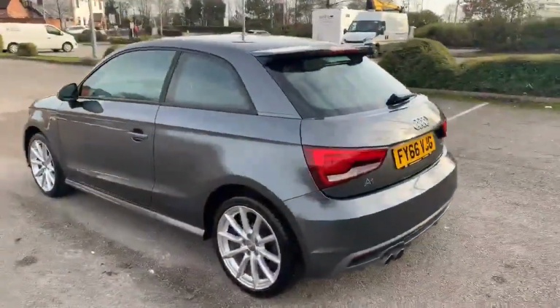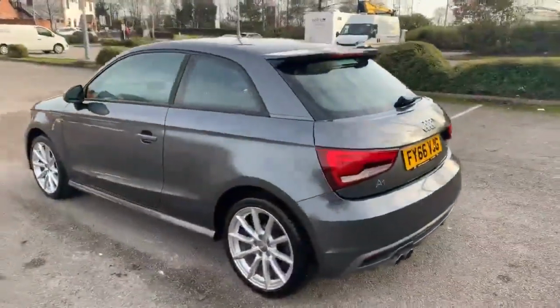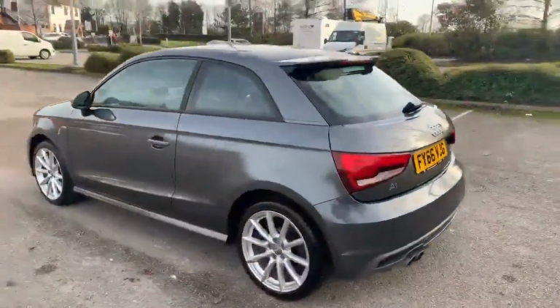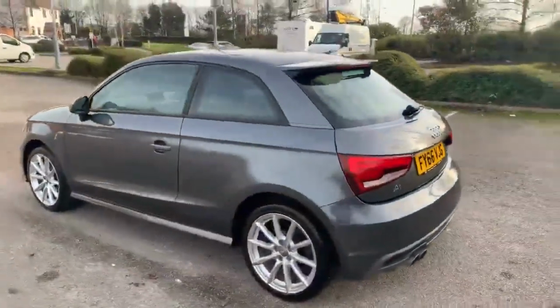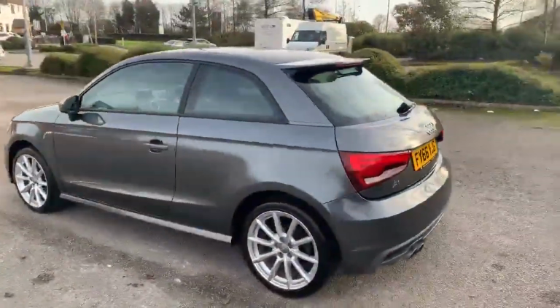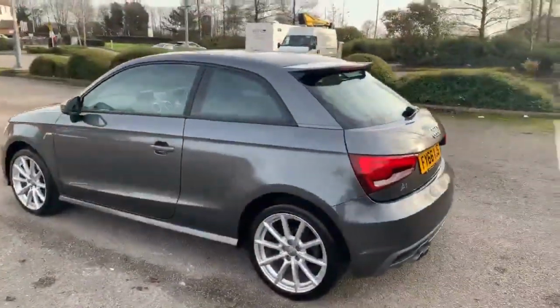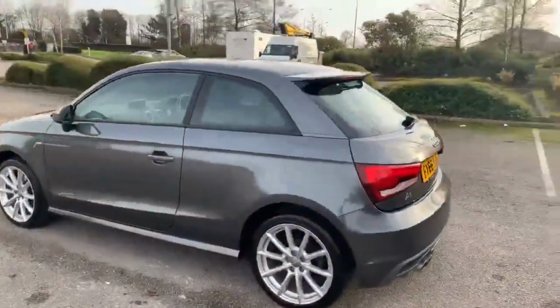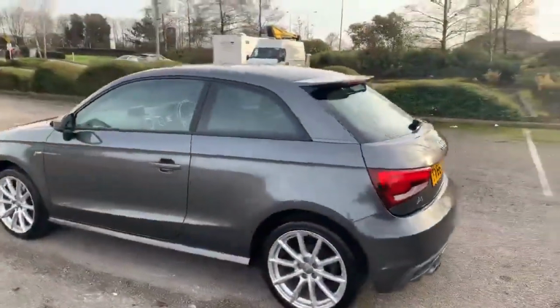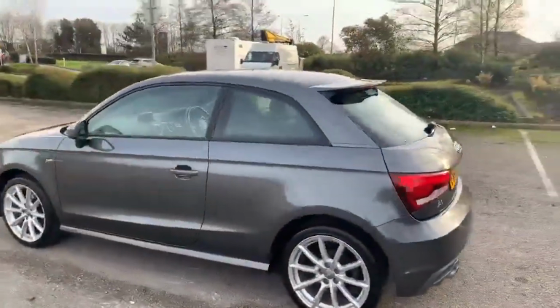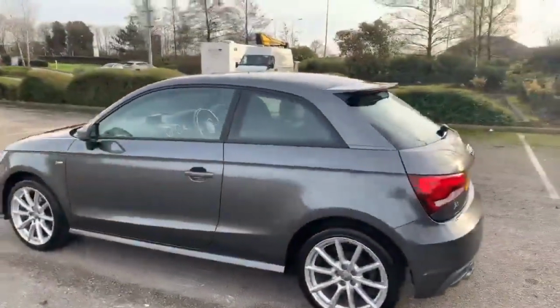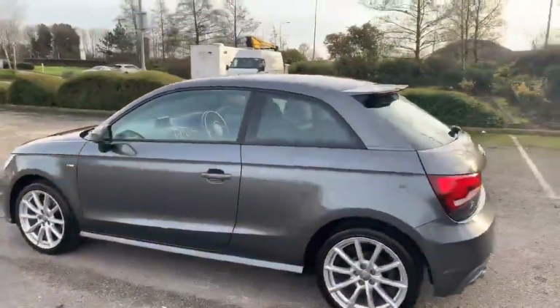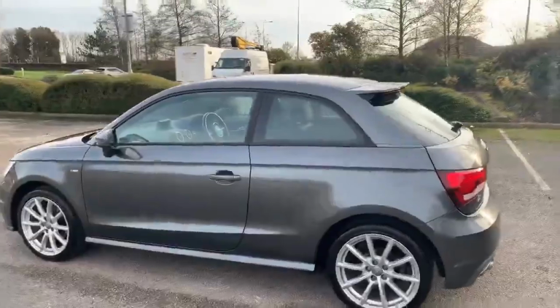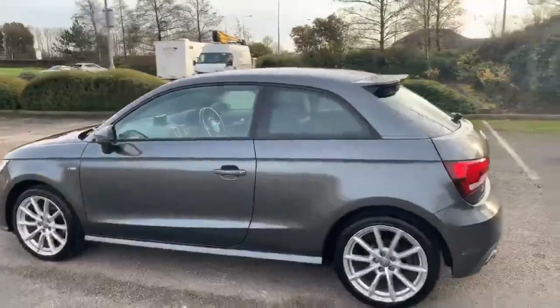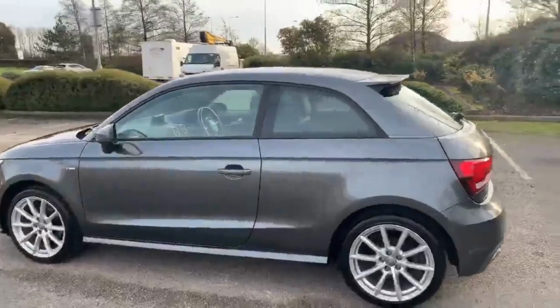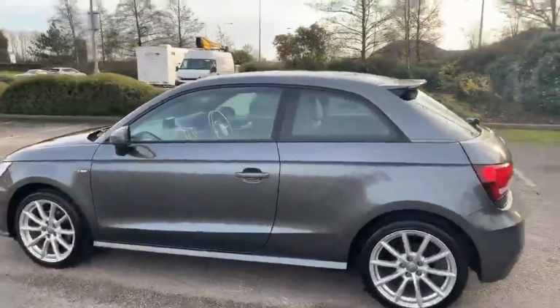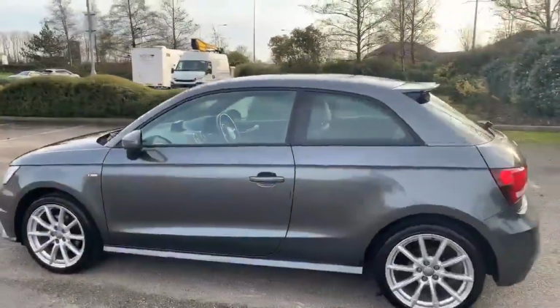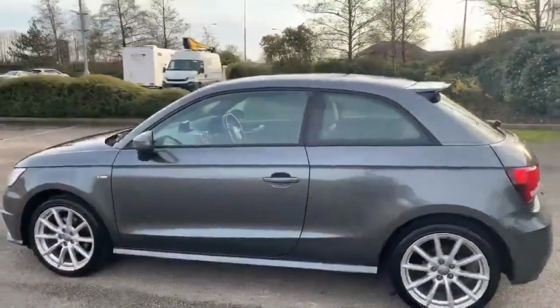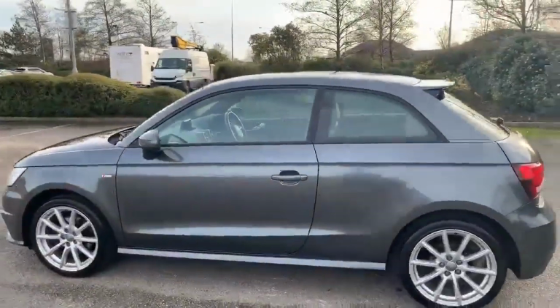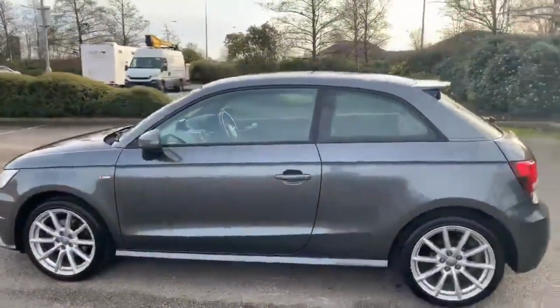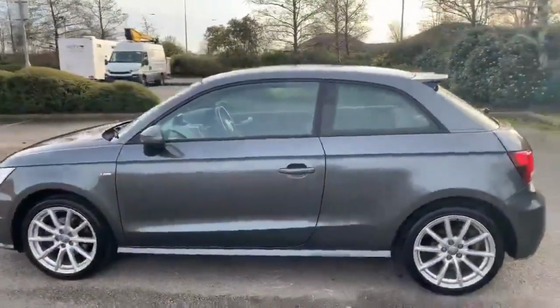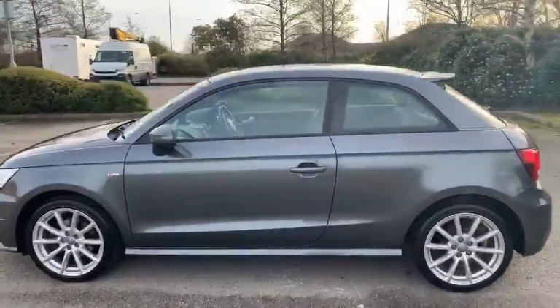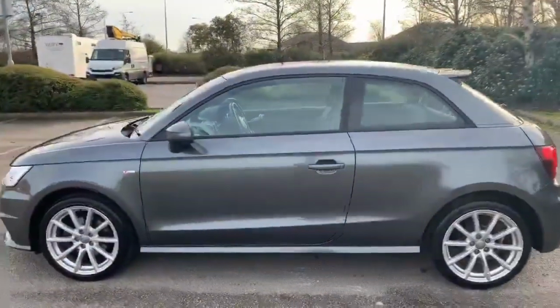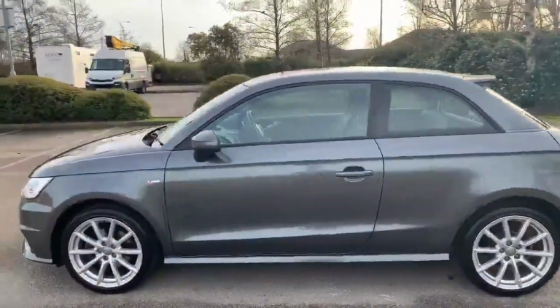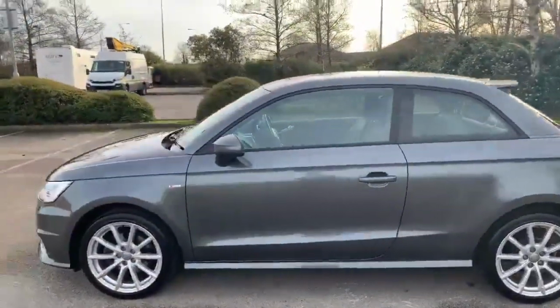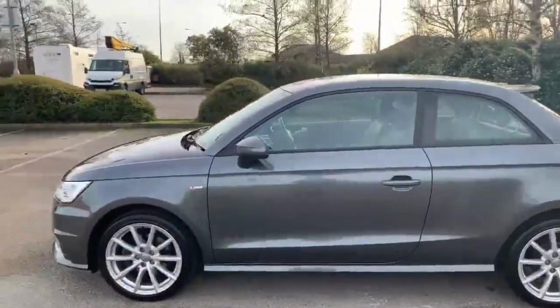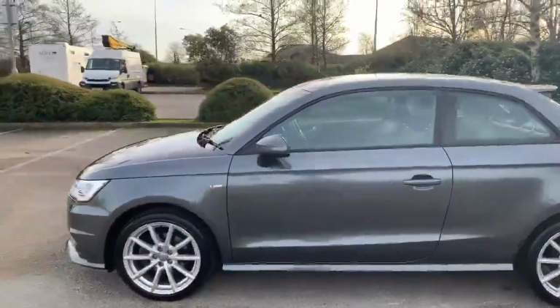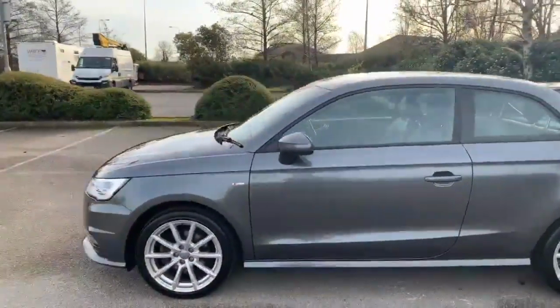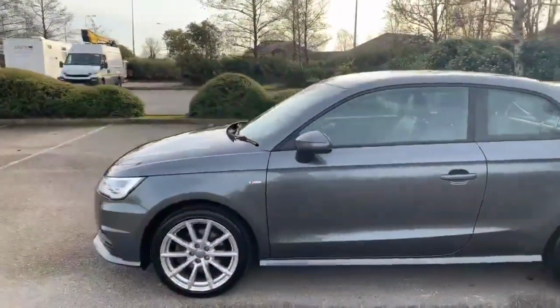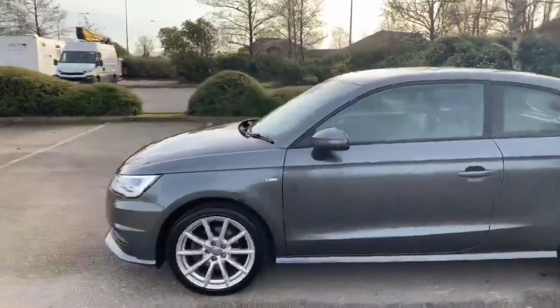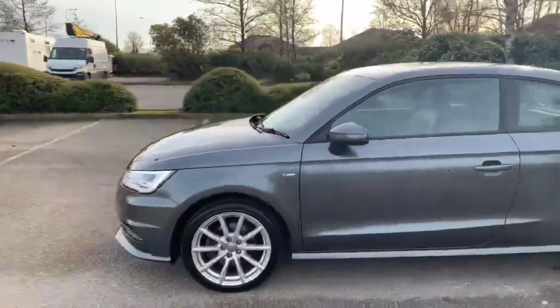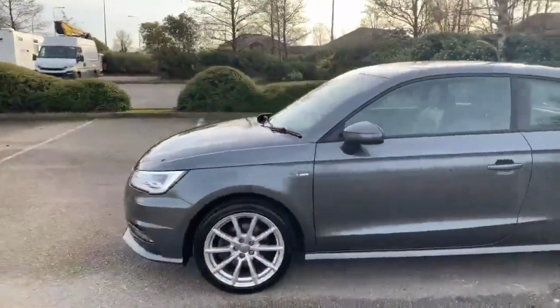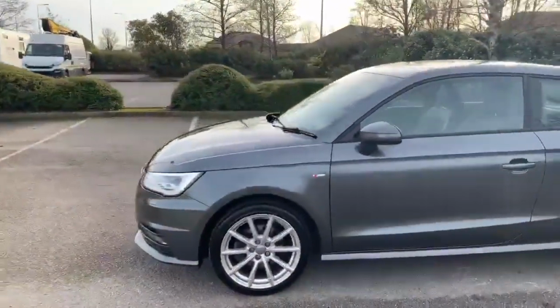All of our Audi approved vehicles do come with a 12 month warranty and 12 month roadside assist.